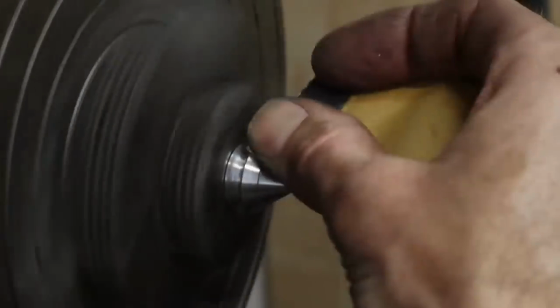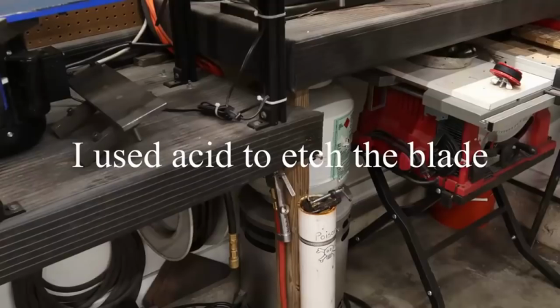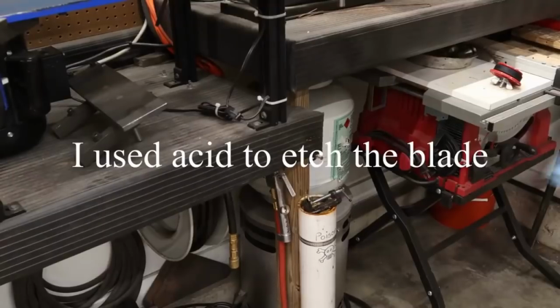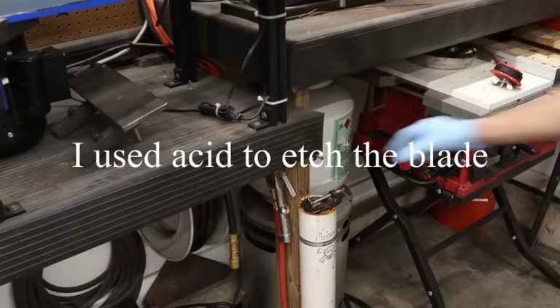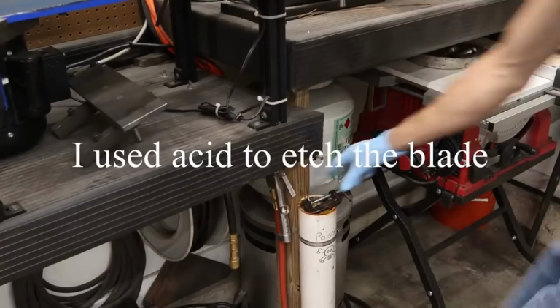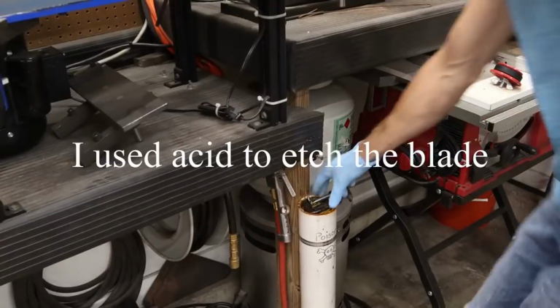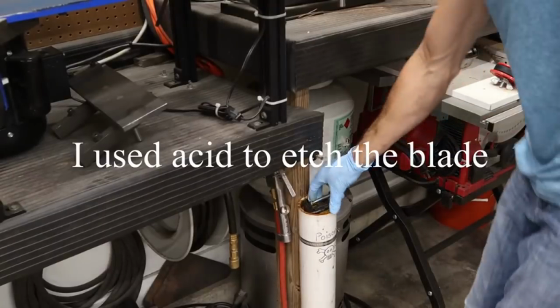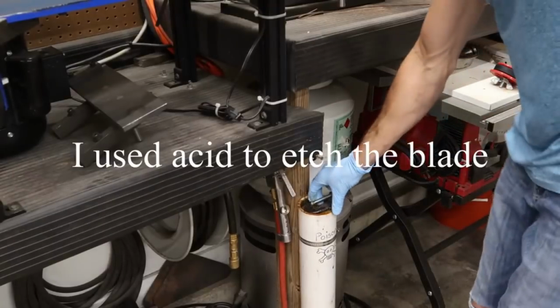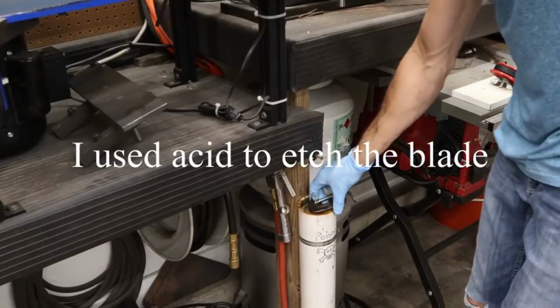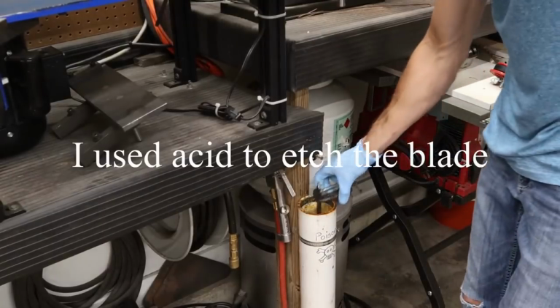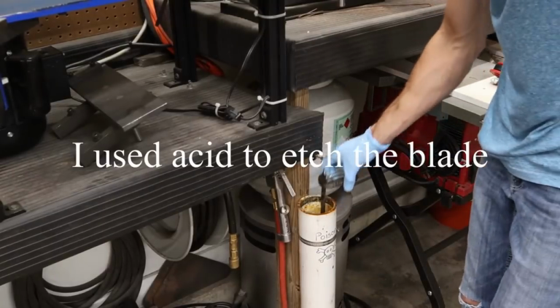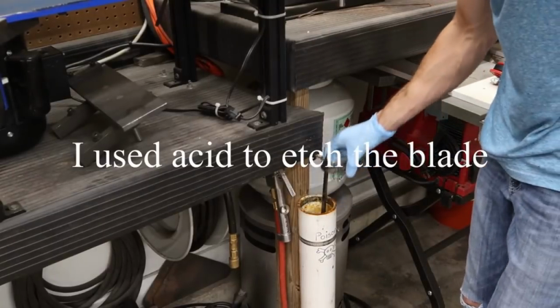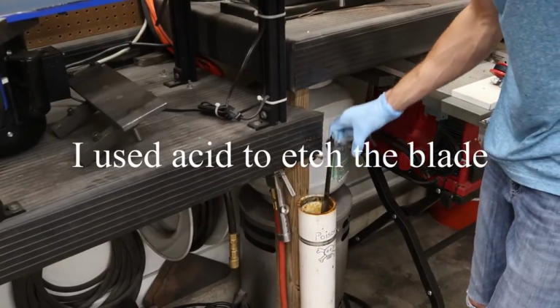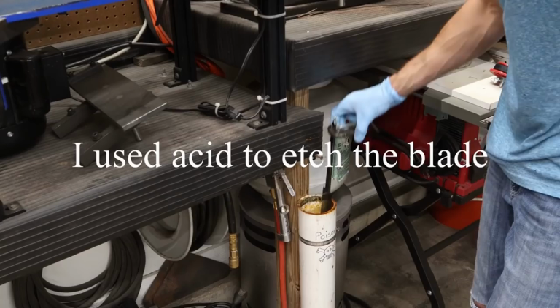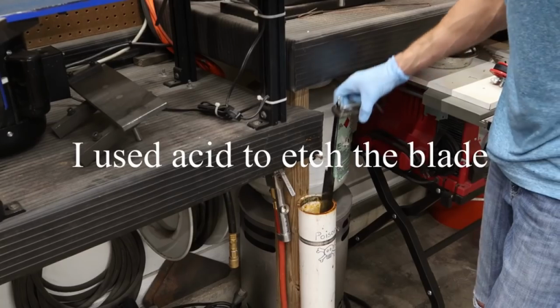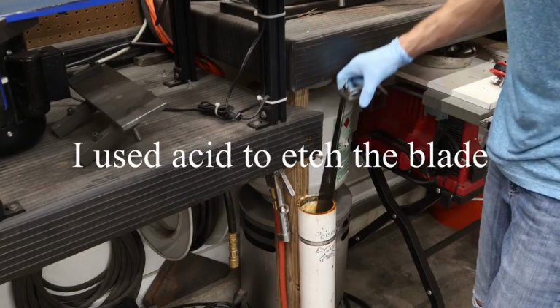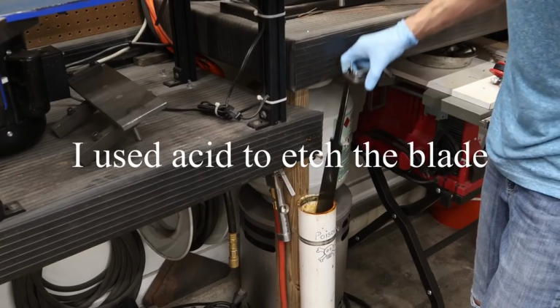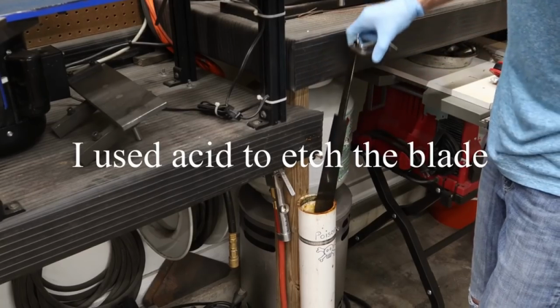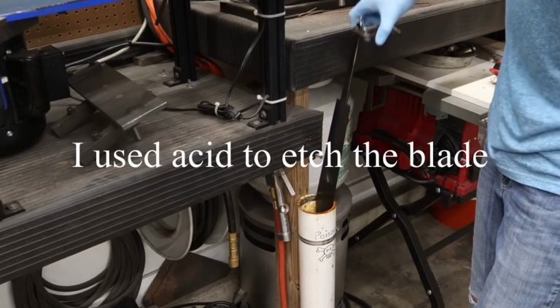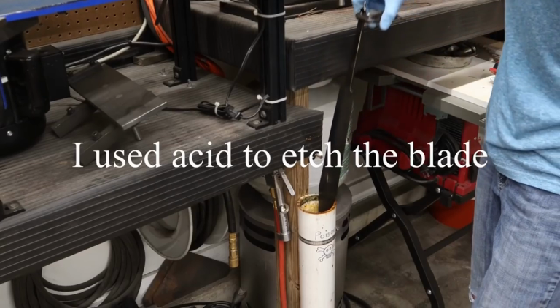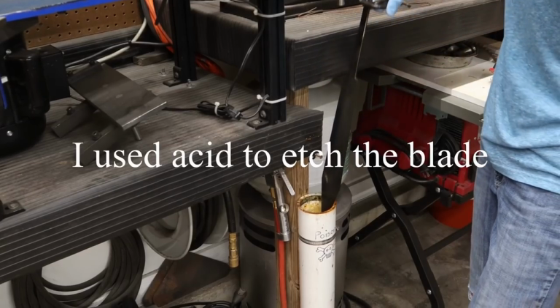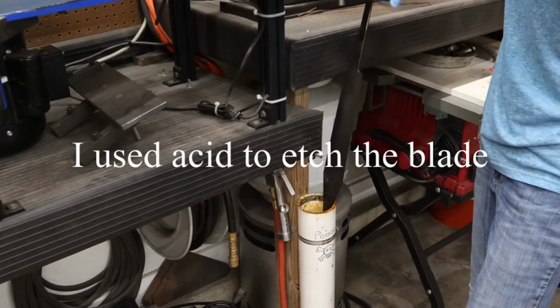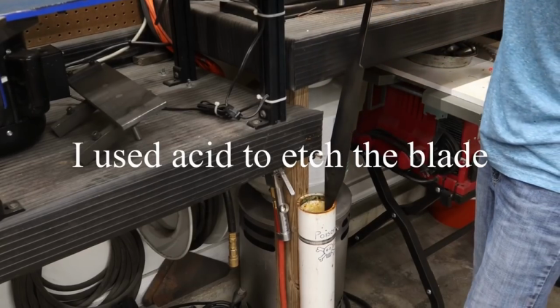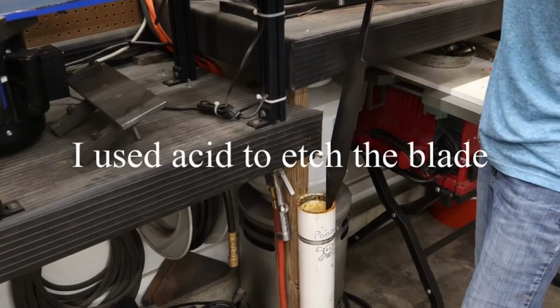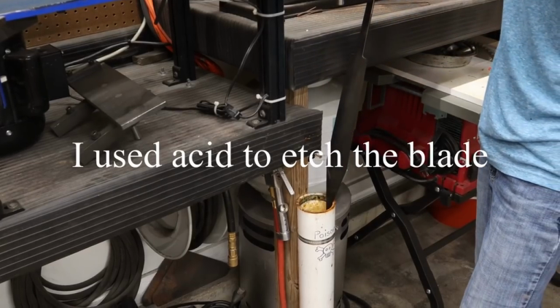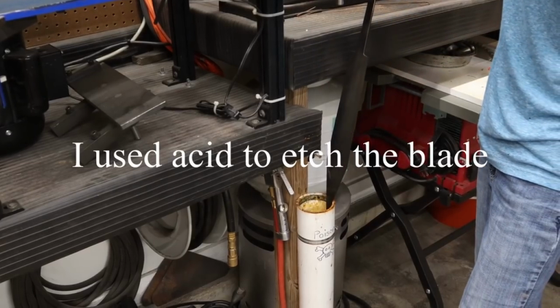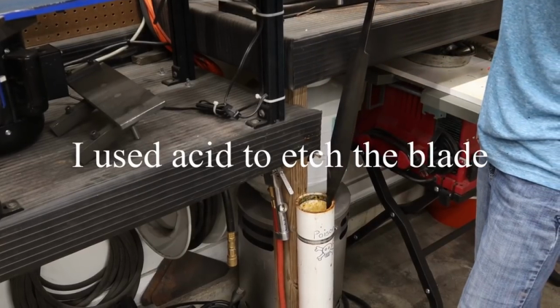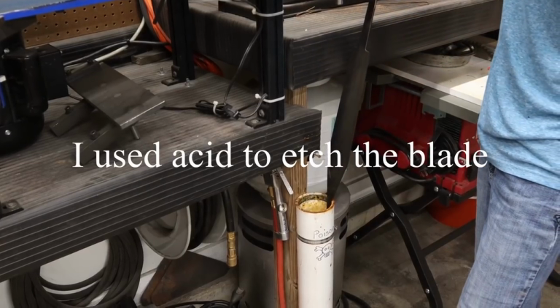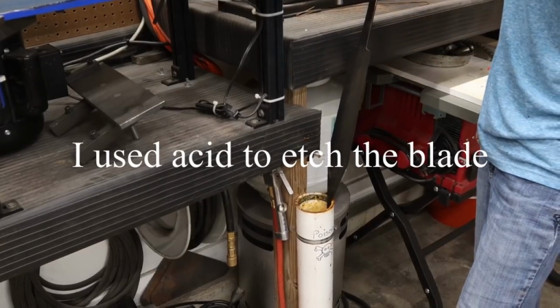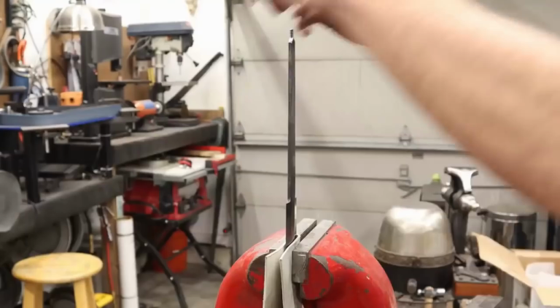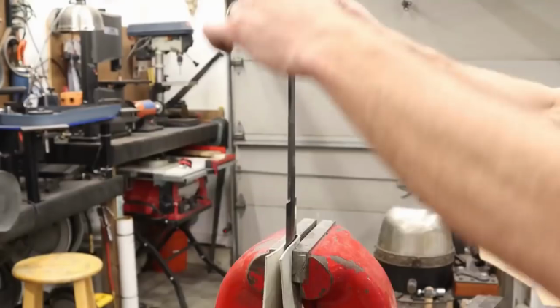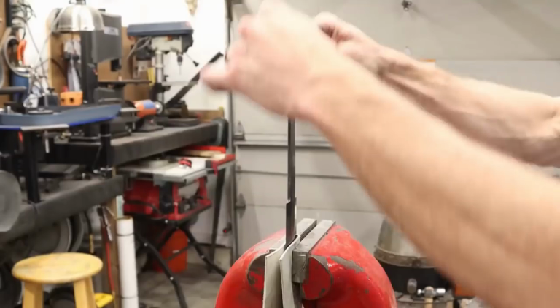I did decide that I wanted a dark blade, so I threw it in my etching tank. This is ferric chloride and distilled water.